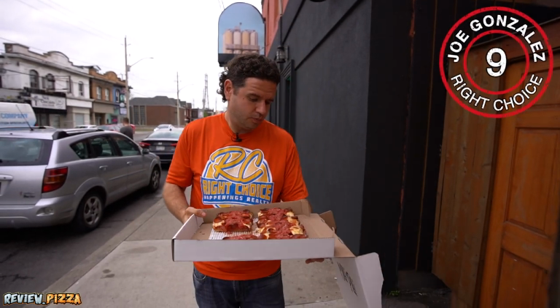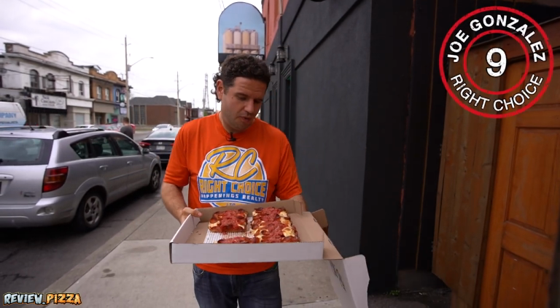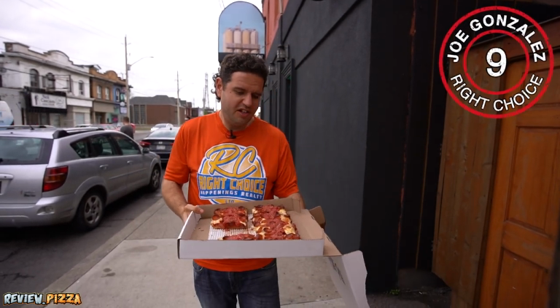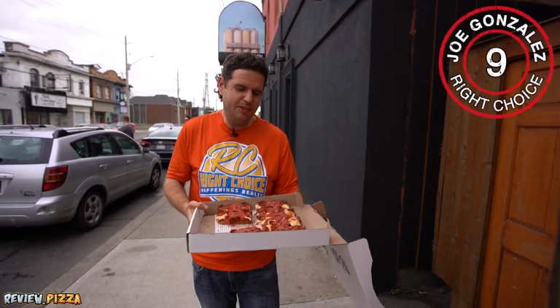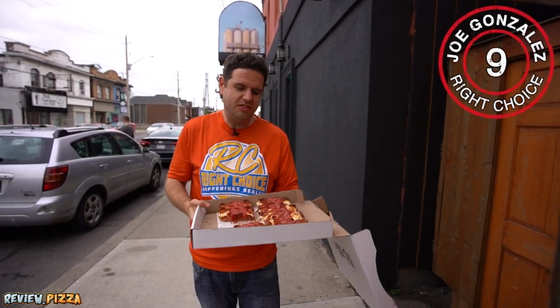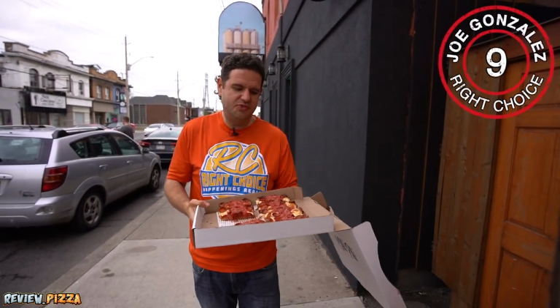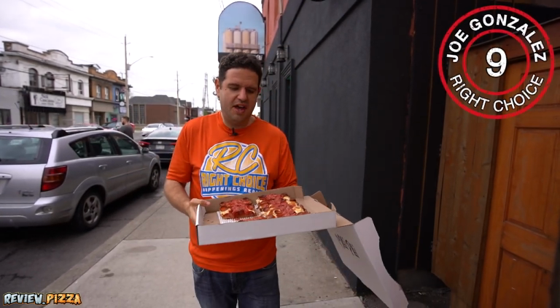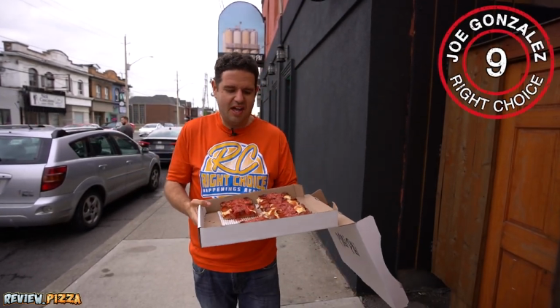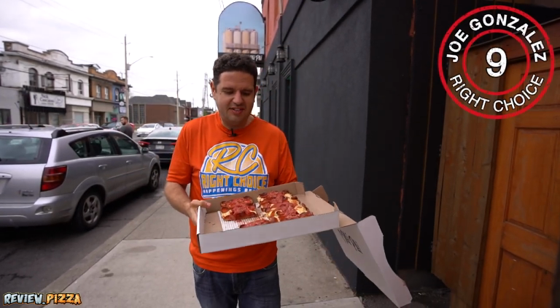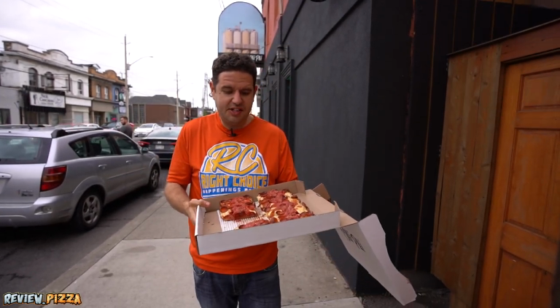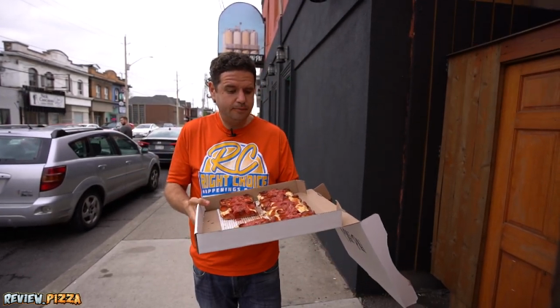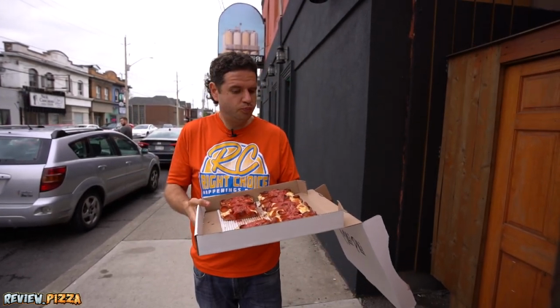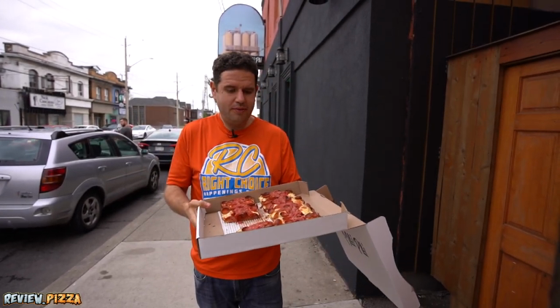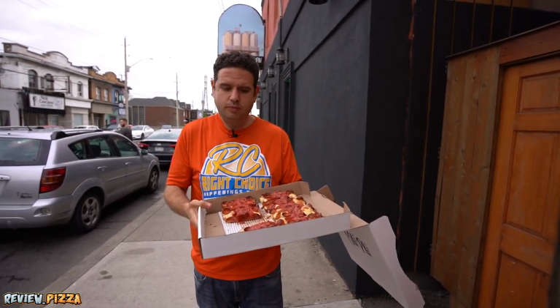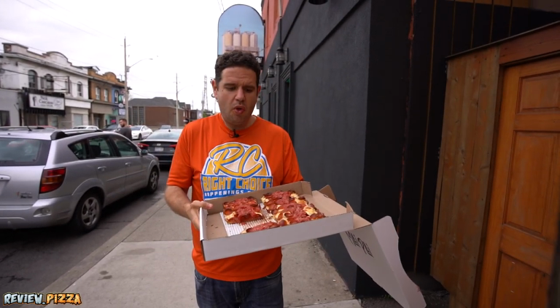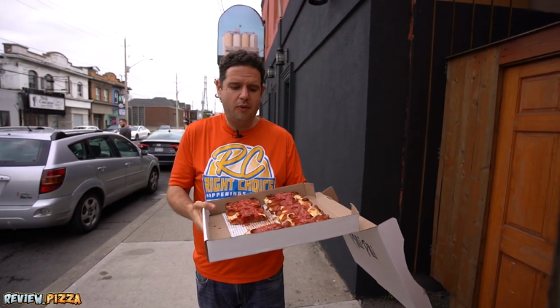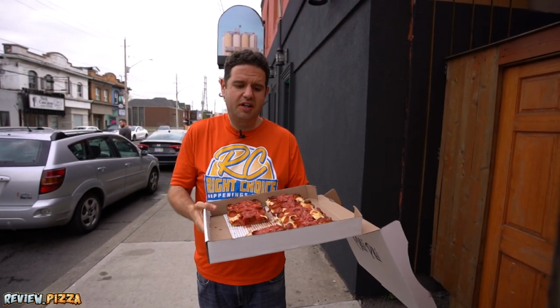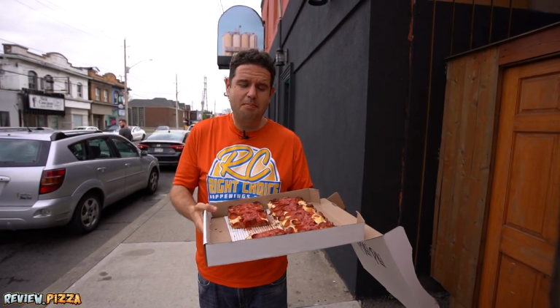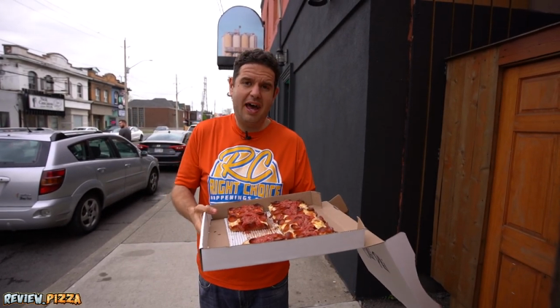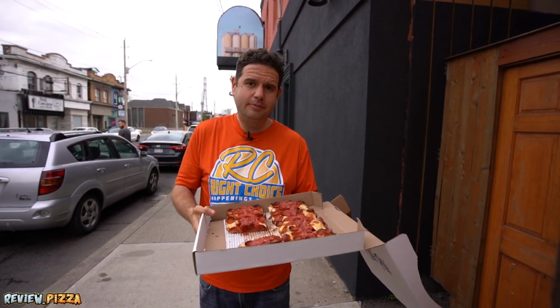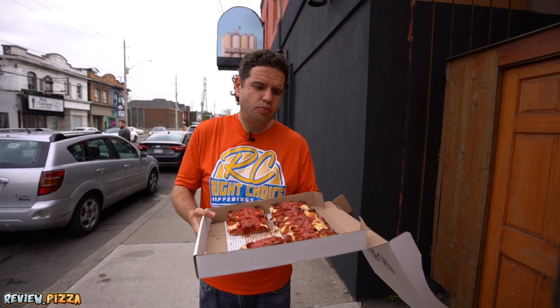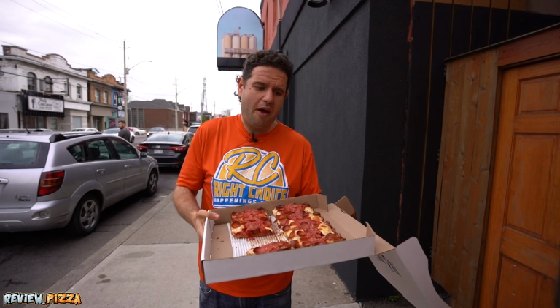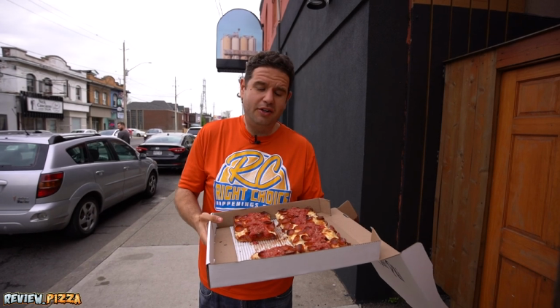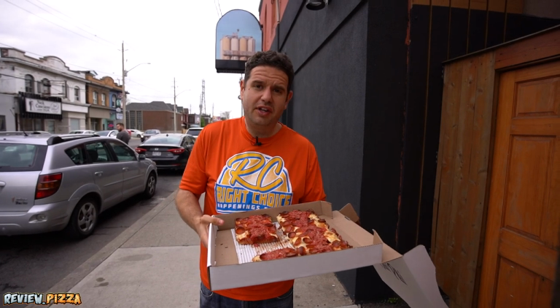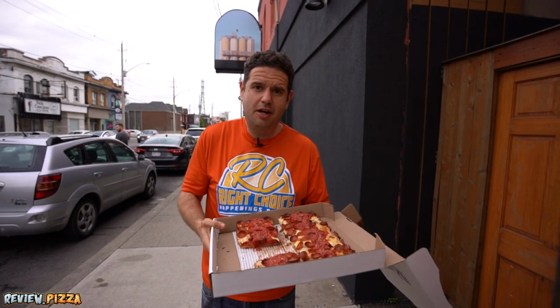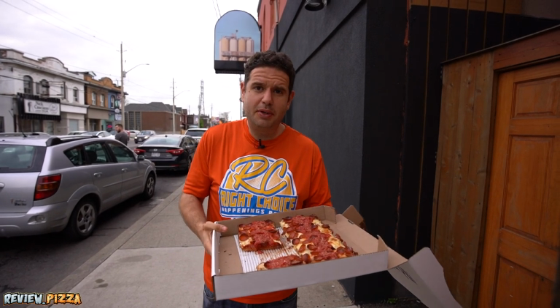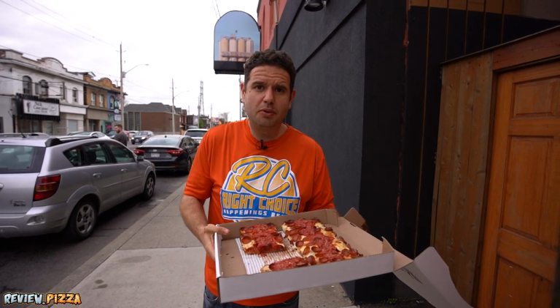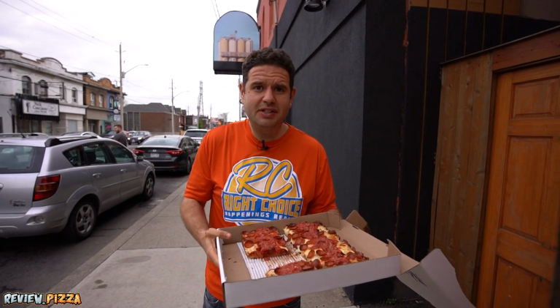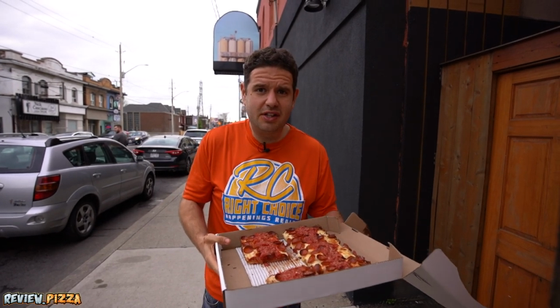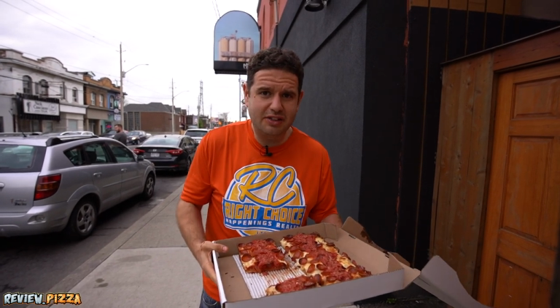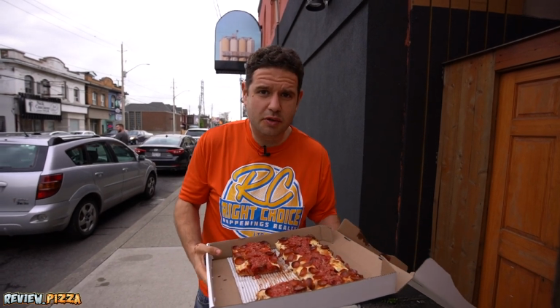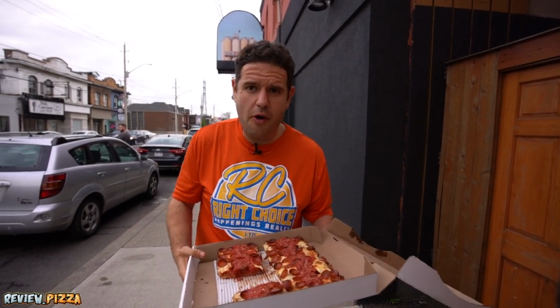I've got to get out to Detroit, because if they're making it this good in Hamilton, I've got to see what Detroit brings. I love this pizza. I can see the hype. It's solid — that's a solid pizza. This pizza is fantastic, I want to come back. I know they've got a pickle pizza, and that's your review.